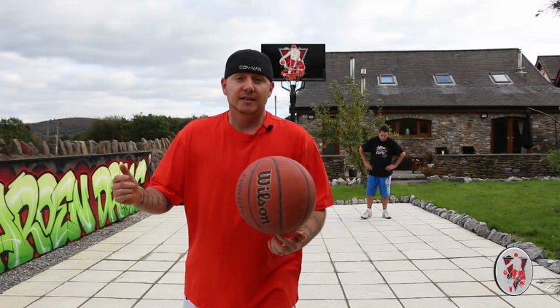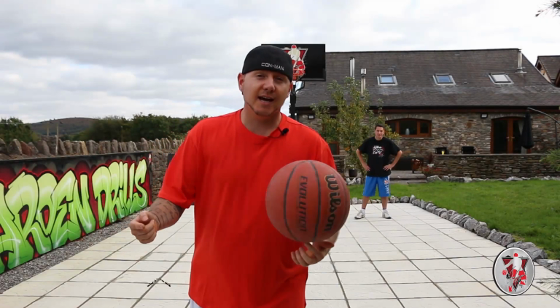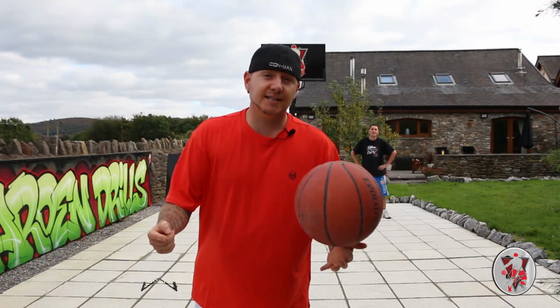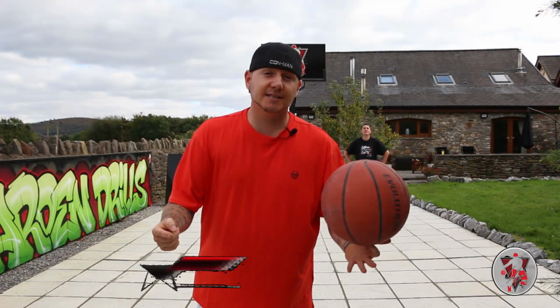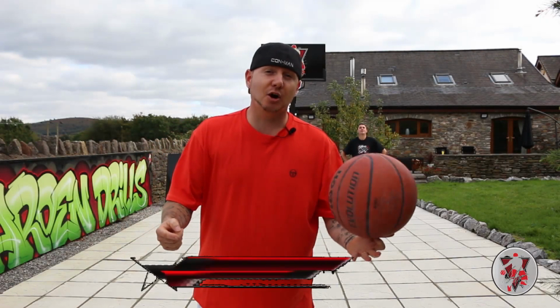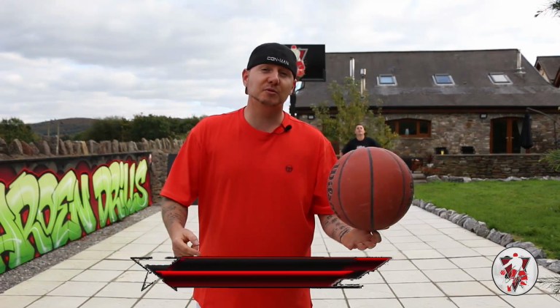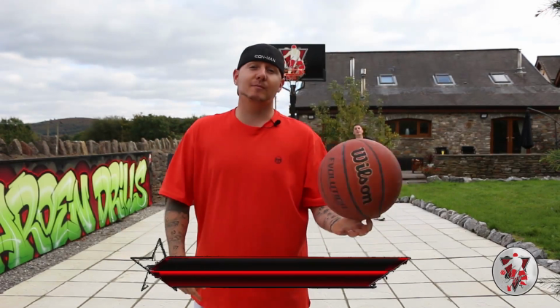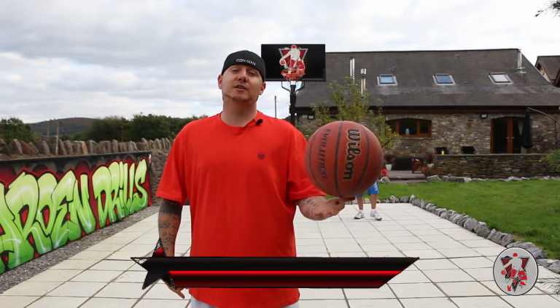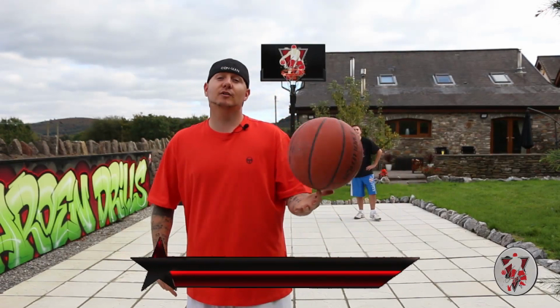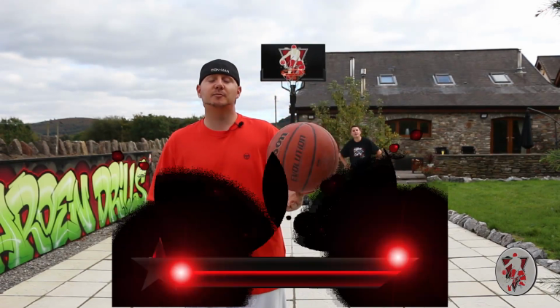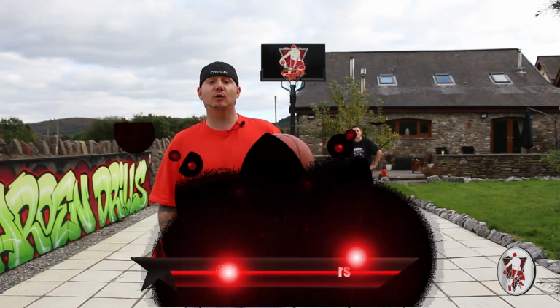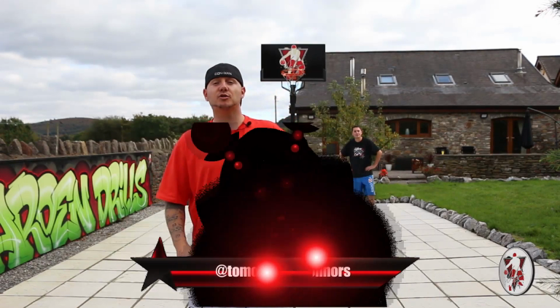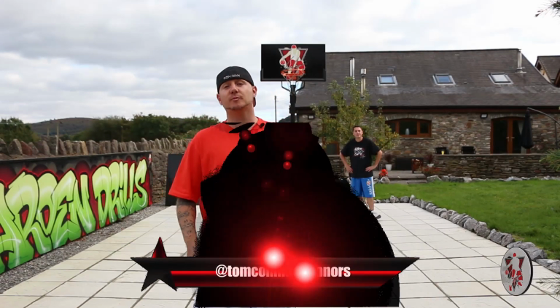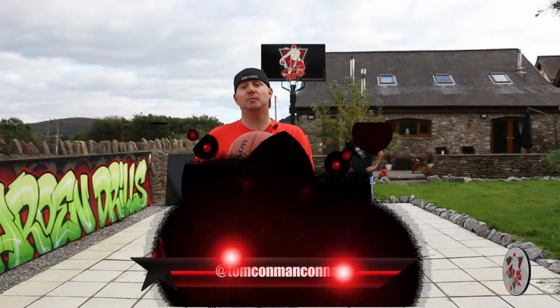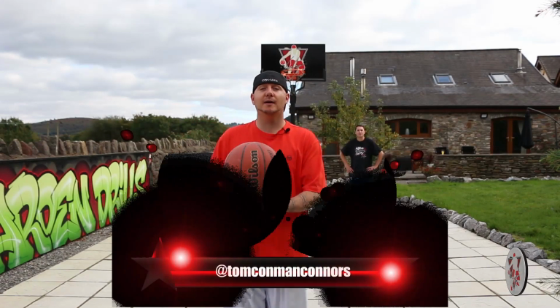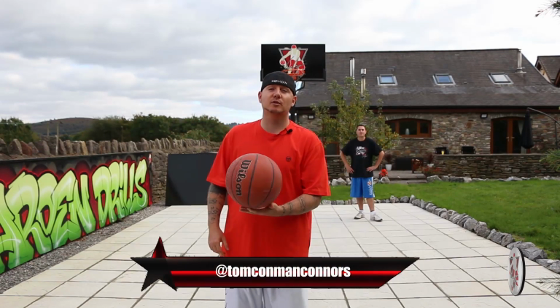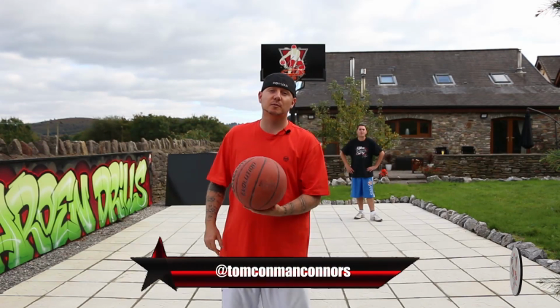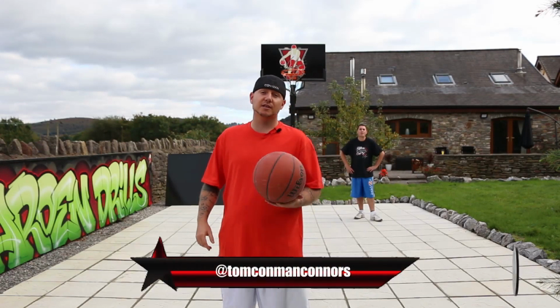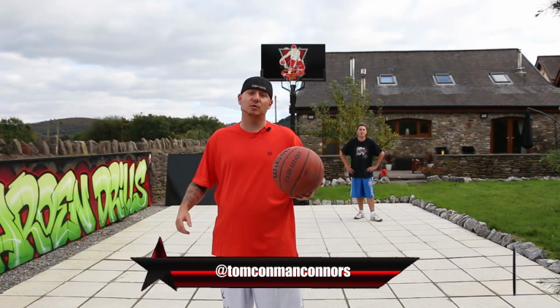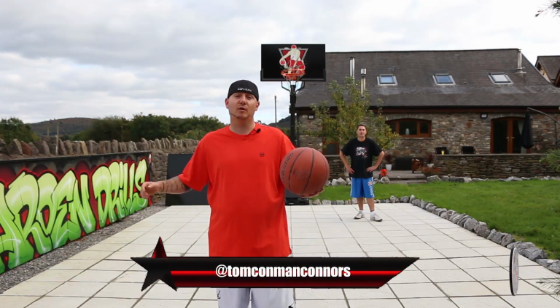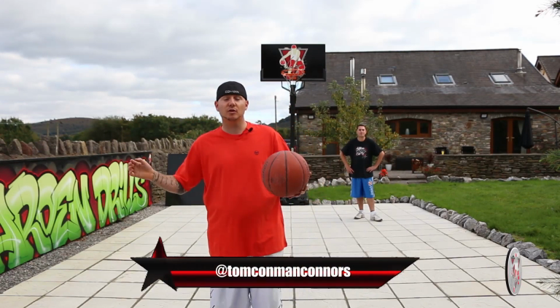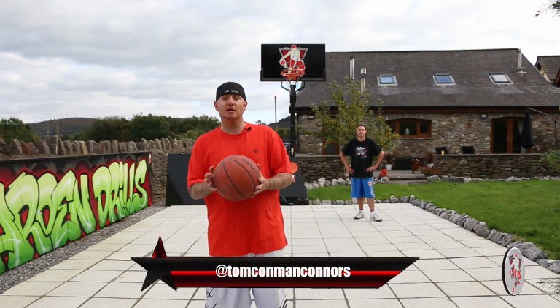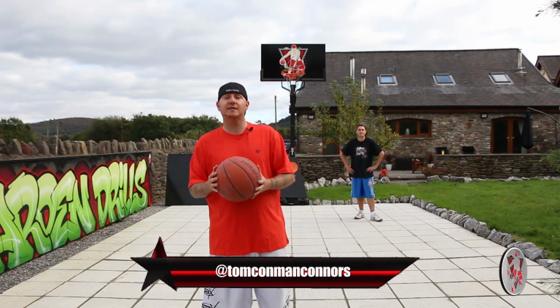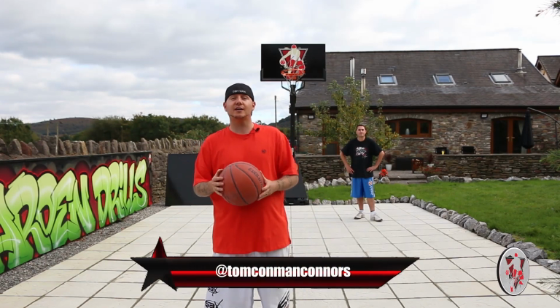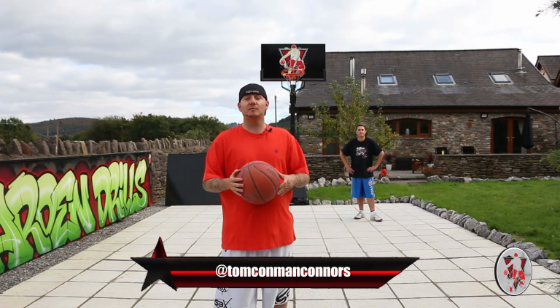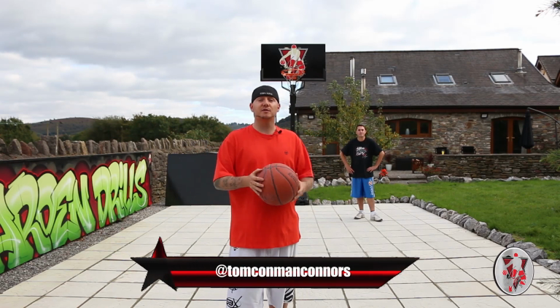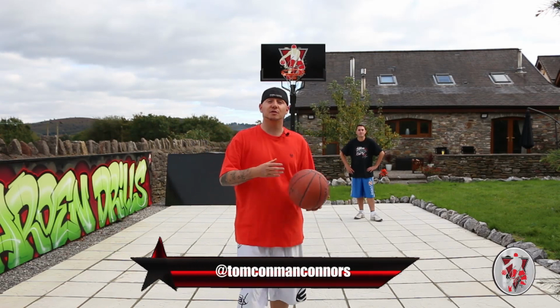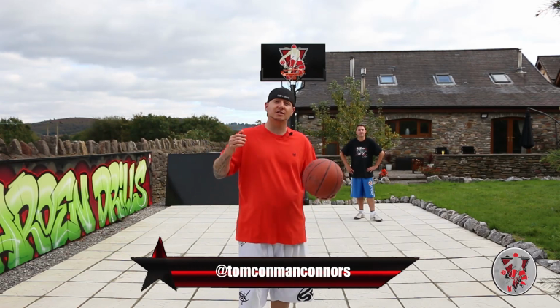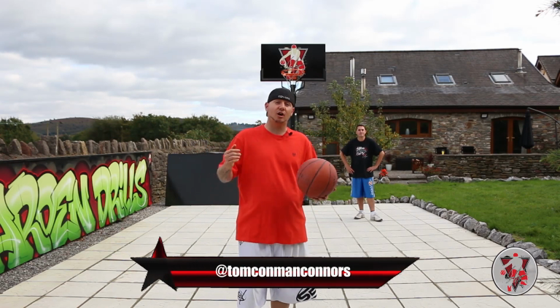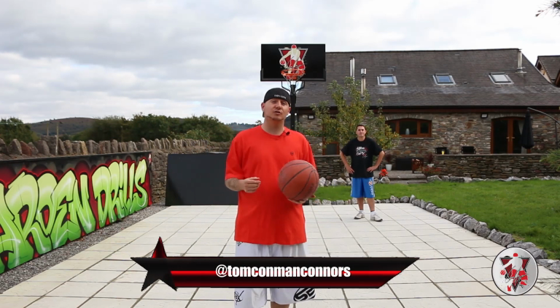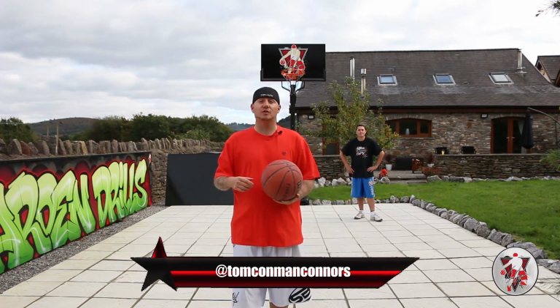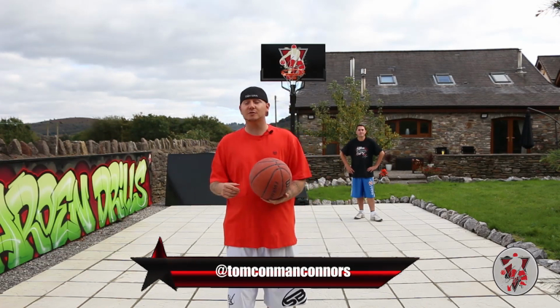Yes, this is Tom Conman Connors, pro streetball player, multiple Guinness ball record holder. Thank you so much for tuning in to Garden Drills.